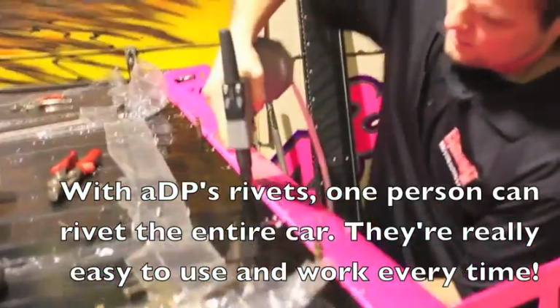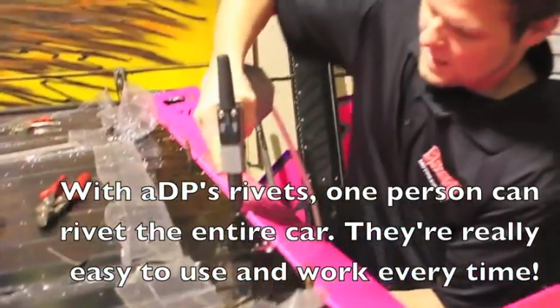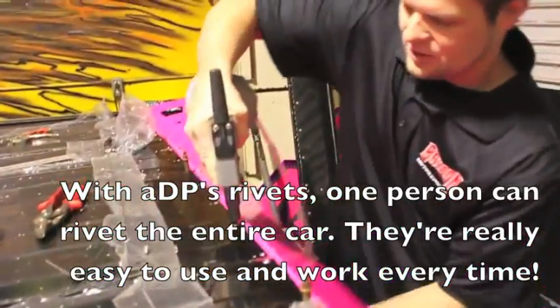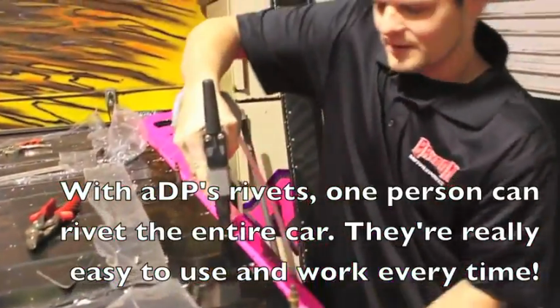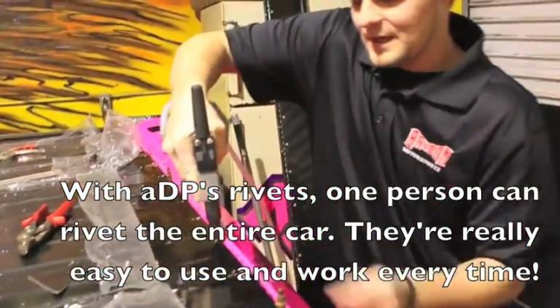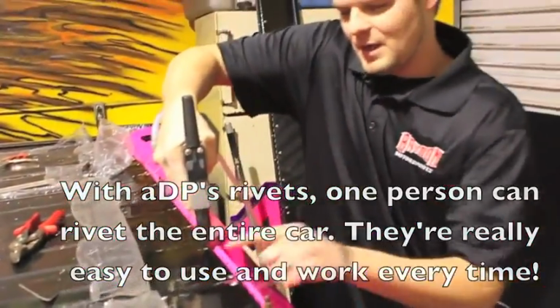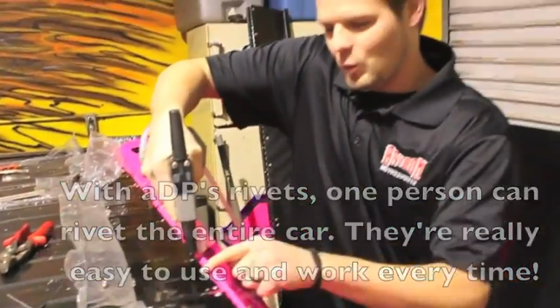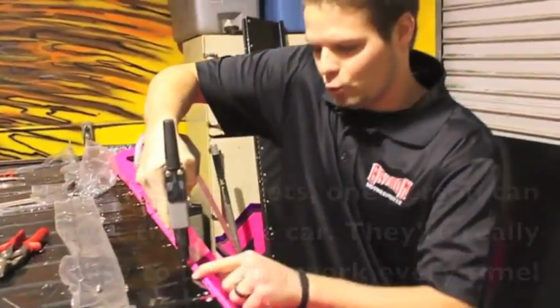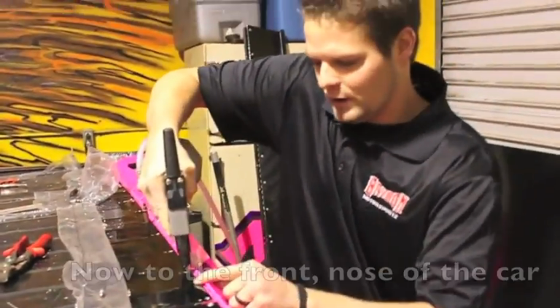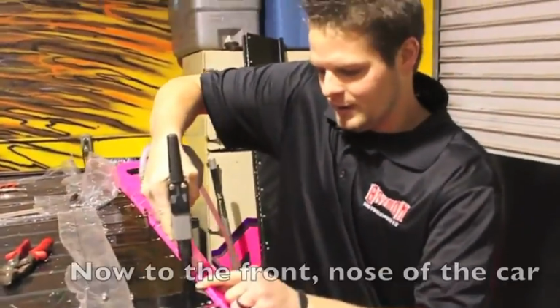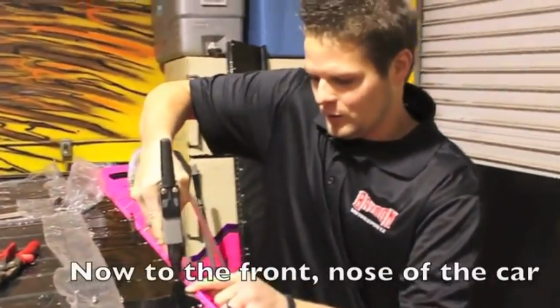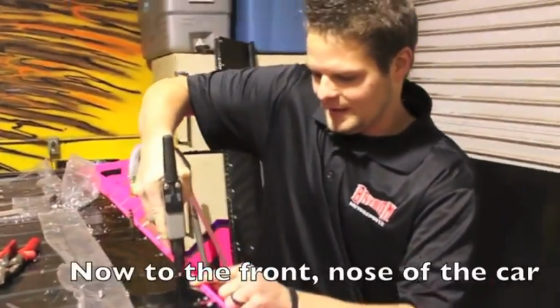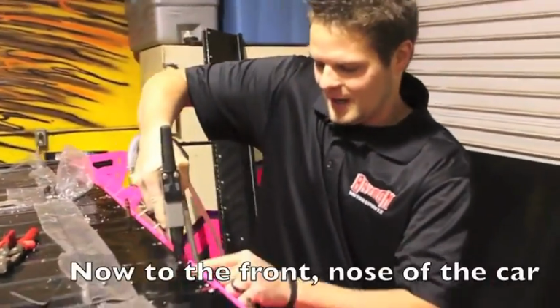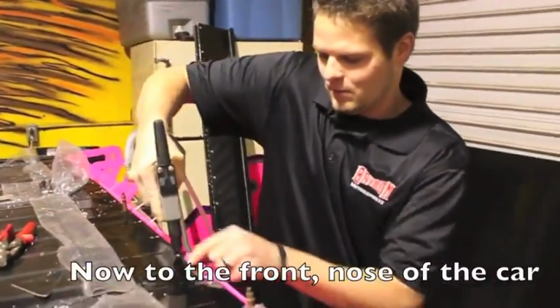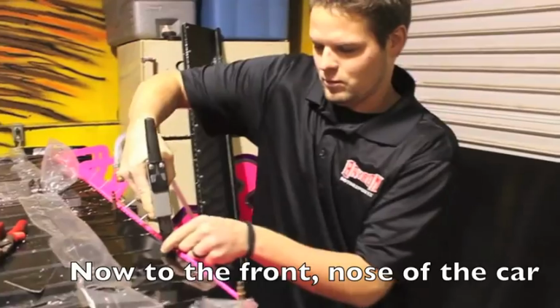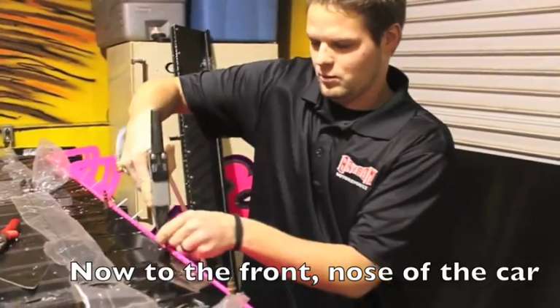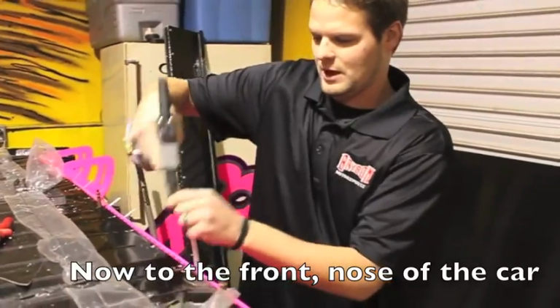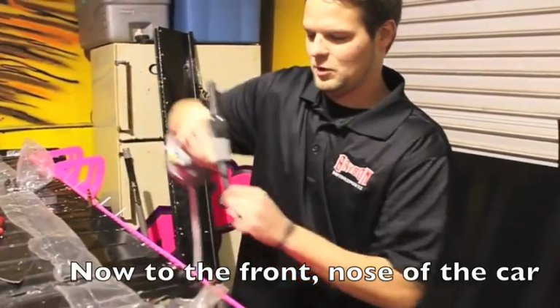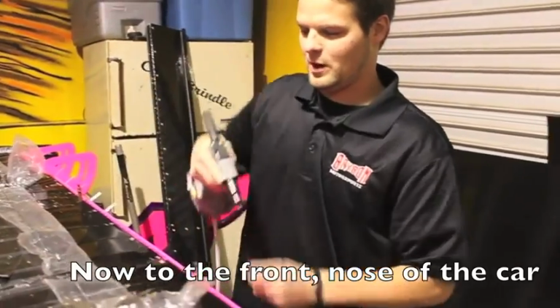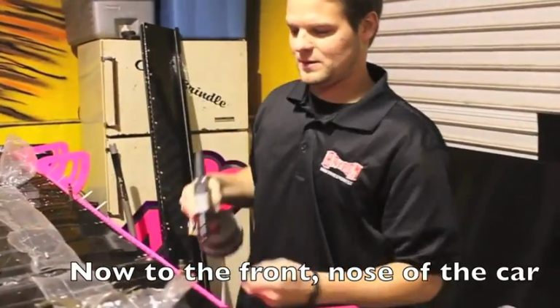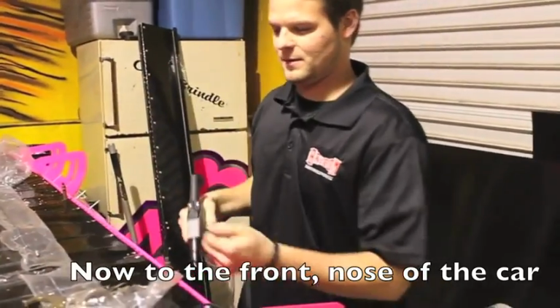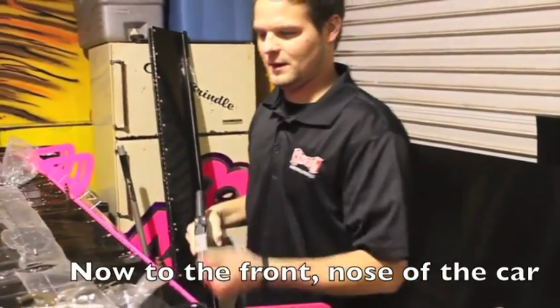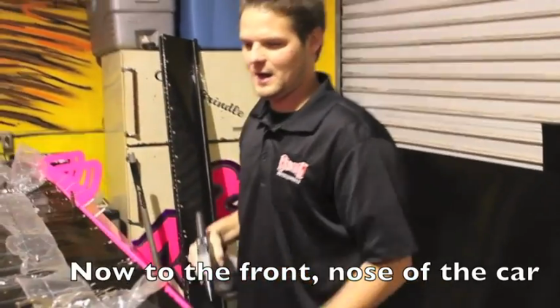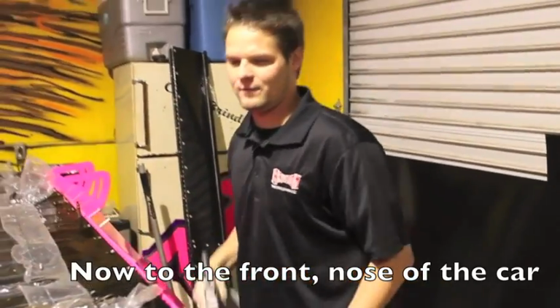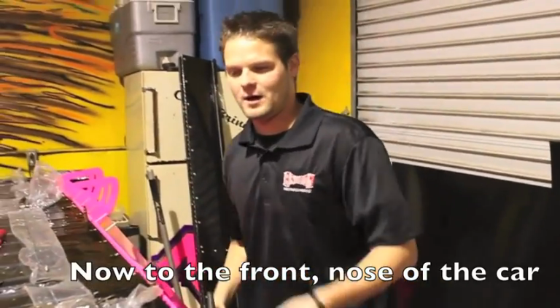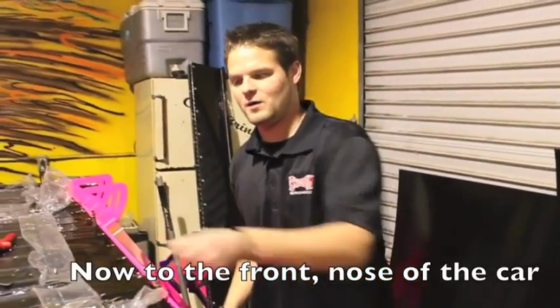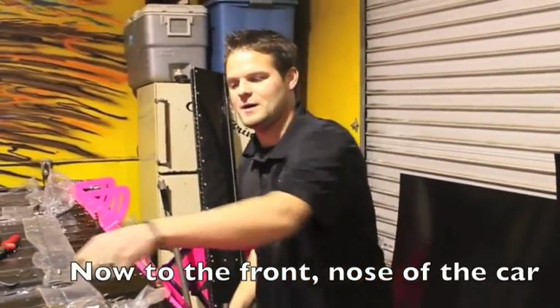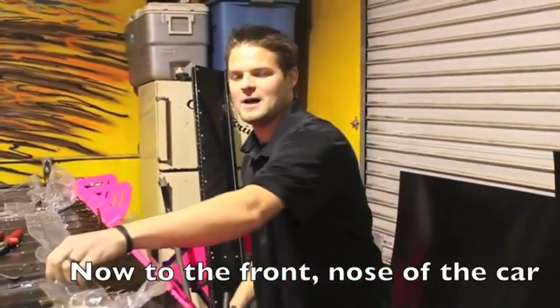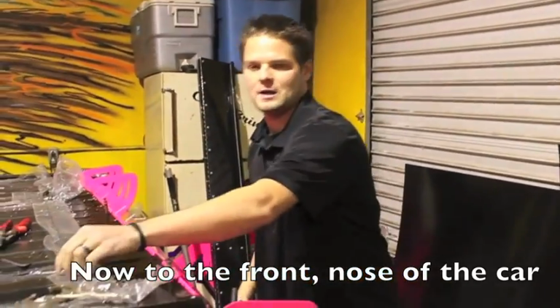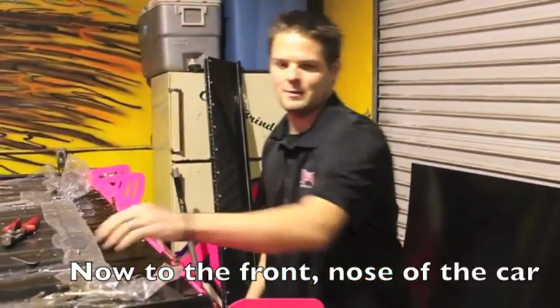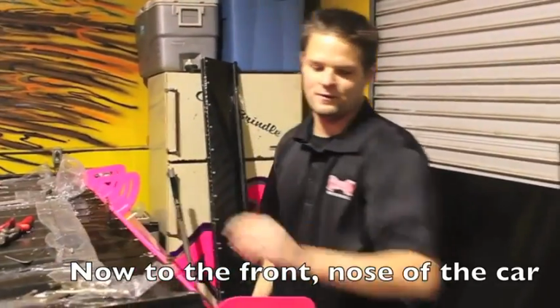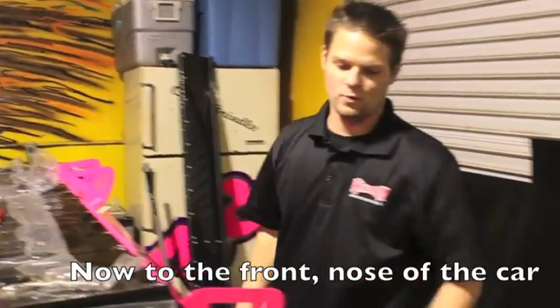As you can see, they pull really really tight whenever you pop something. They have very very tight clamping force.